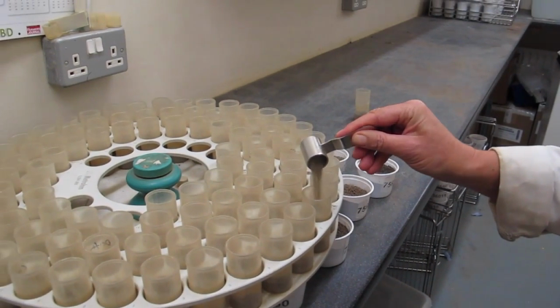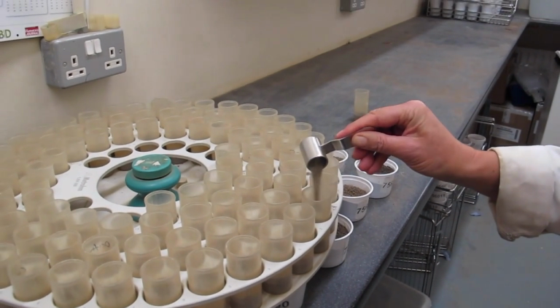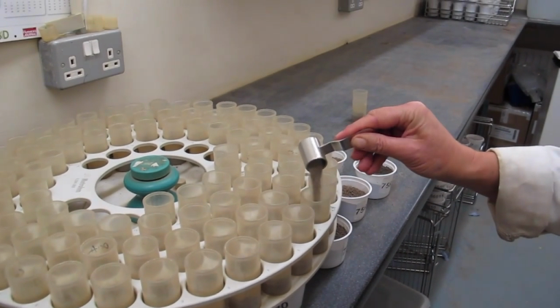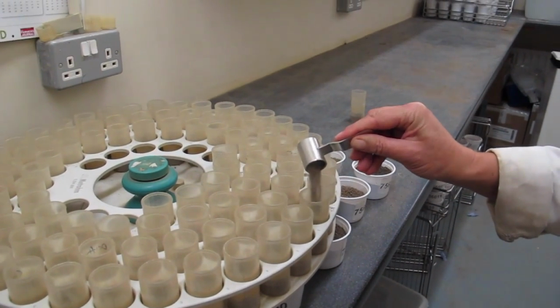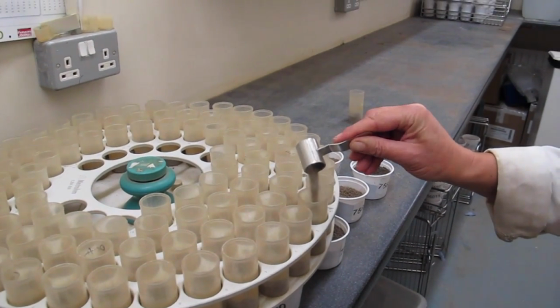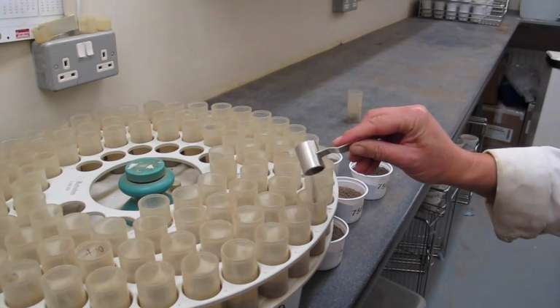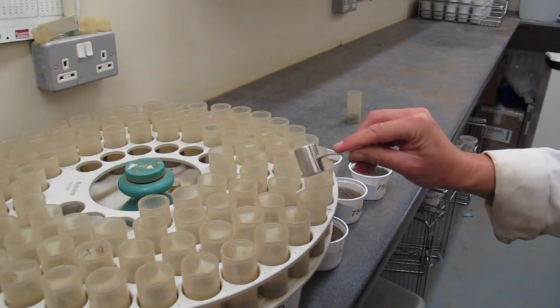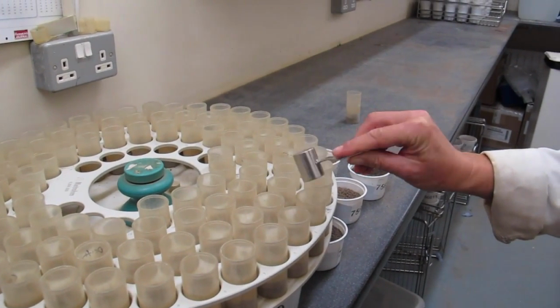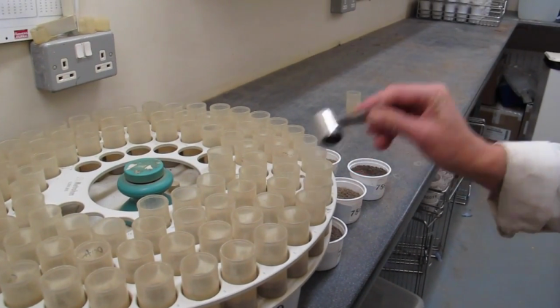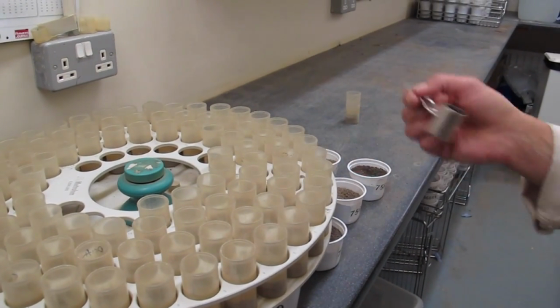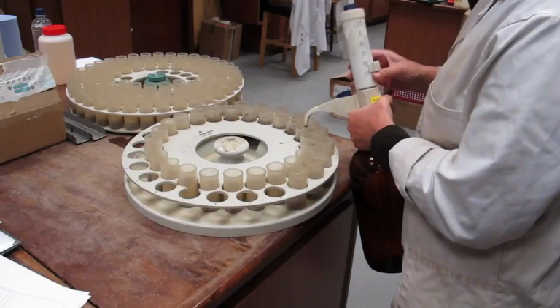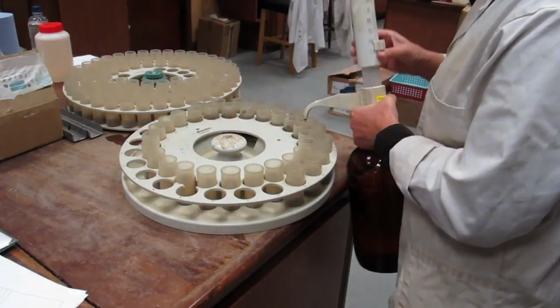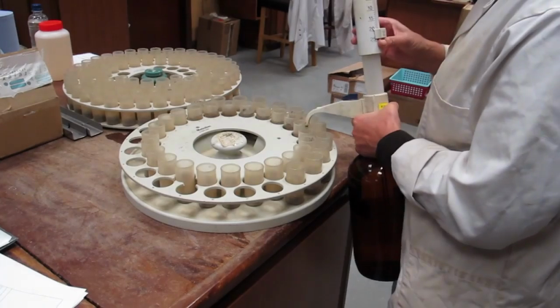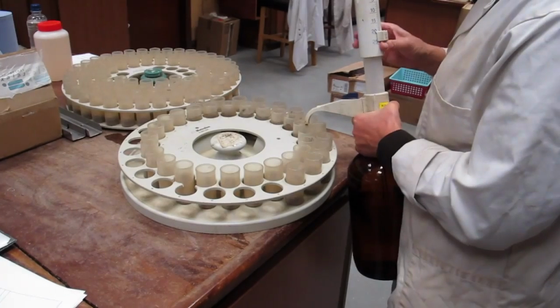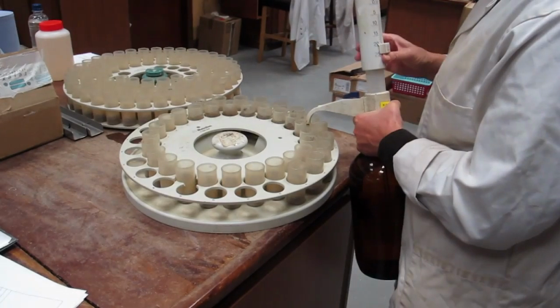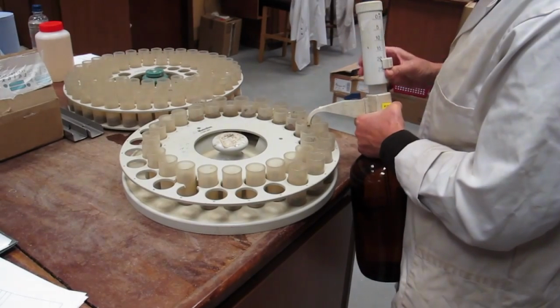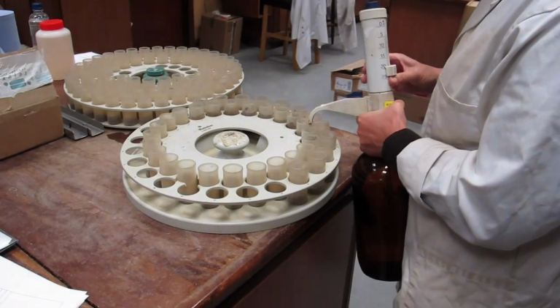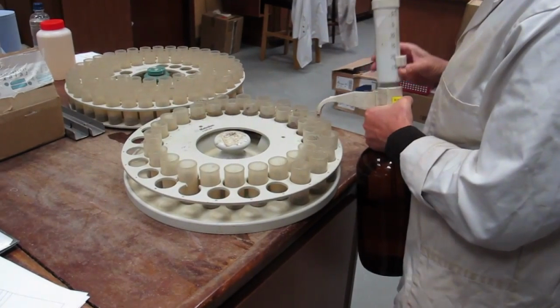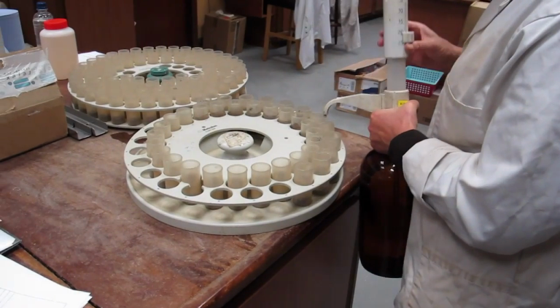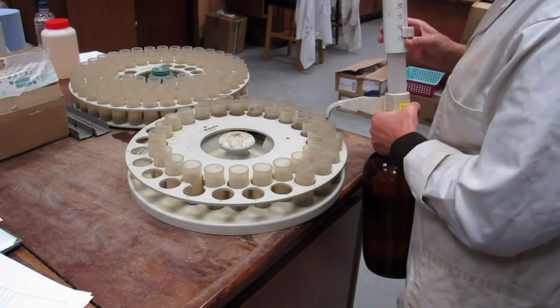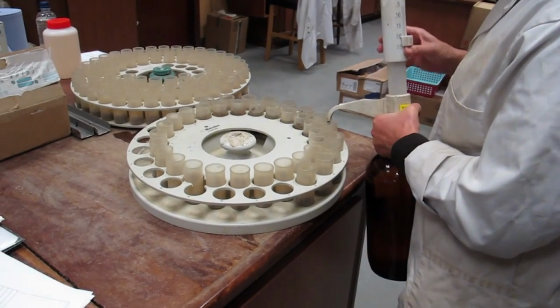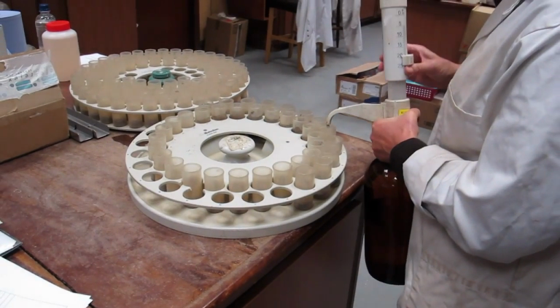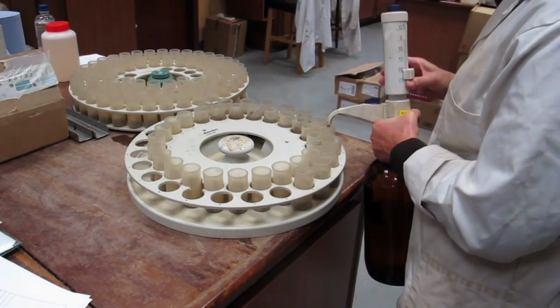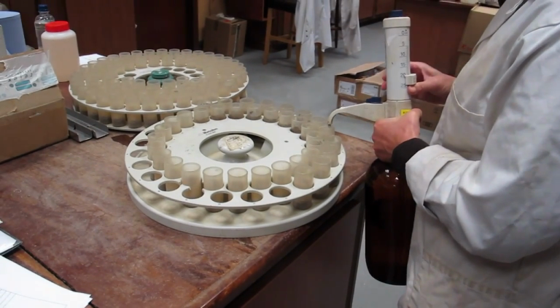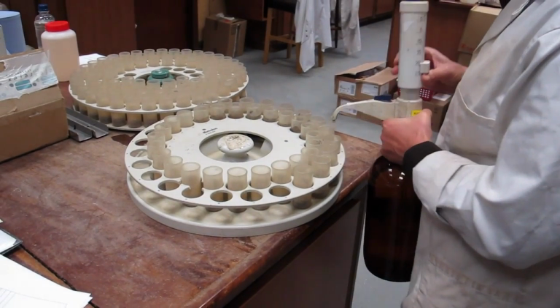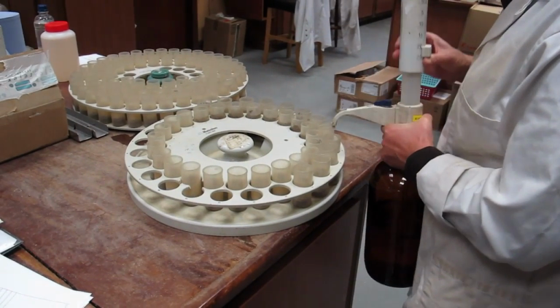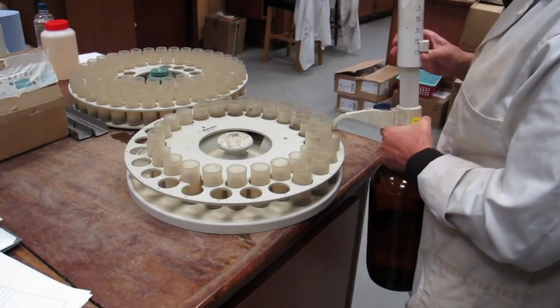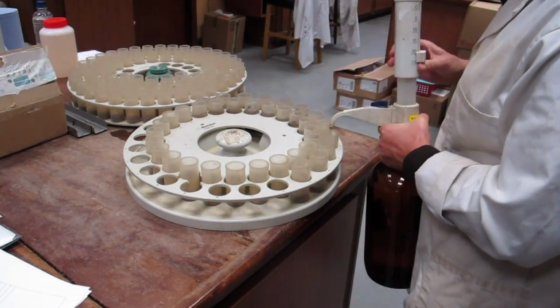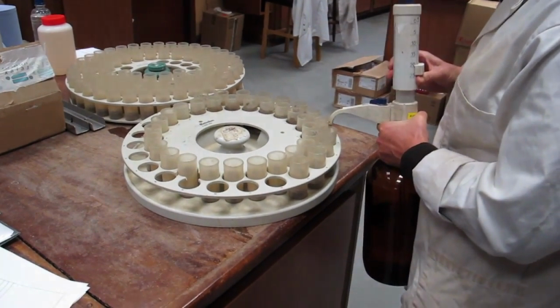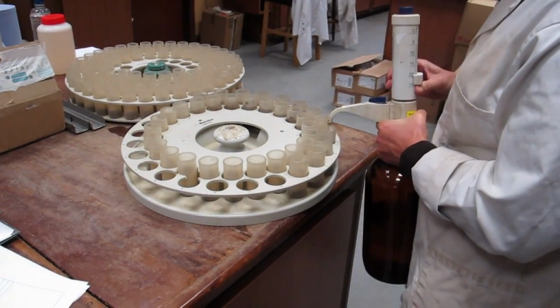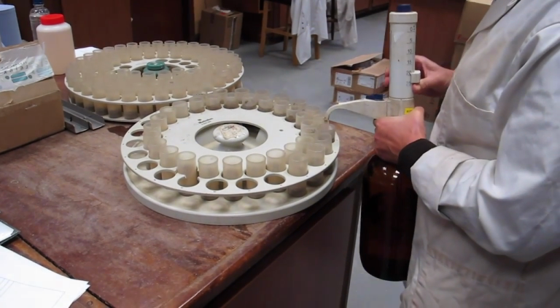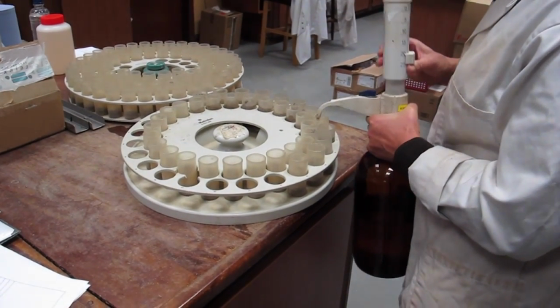The final step in lab preparation is to scoop a sample of the soil from the original sample and transfer it to vials on round trays.